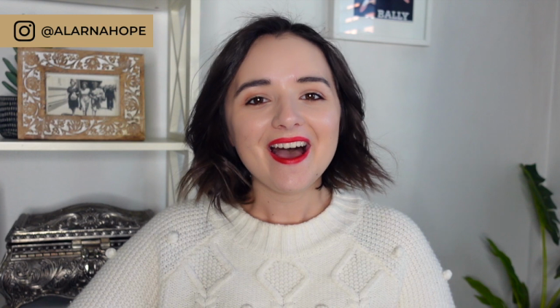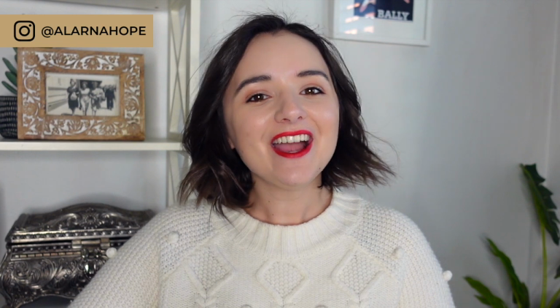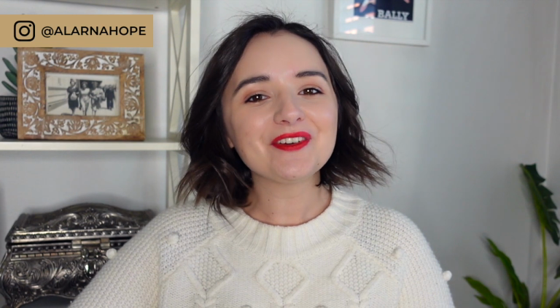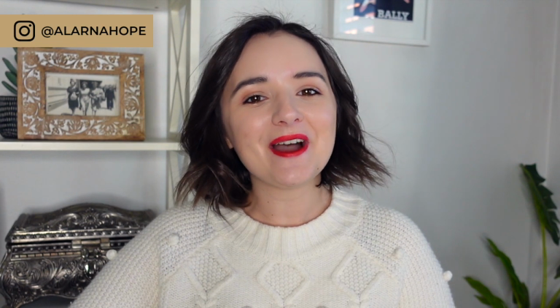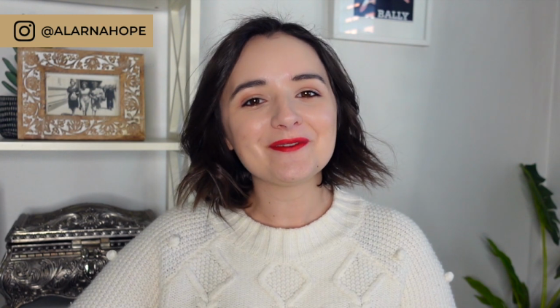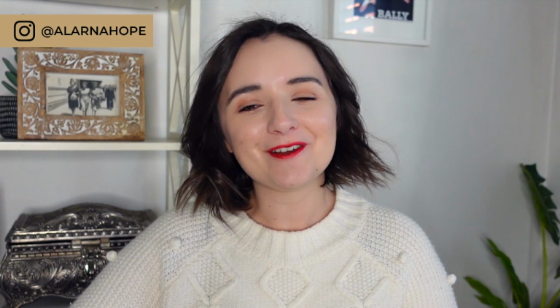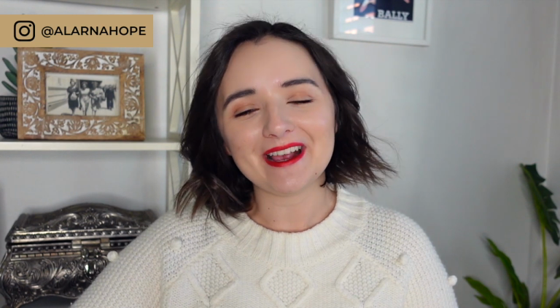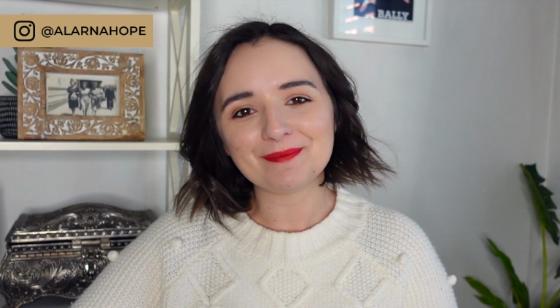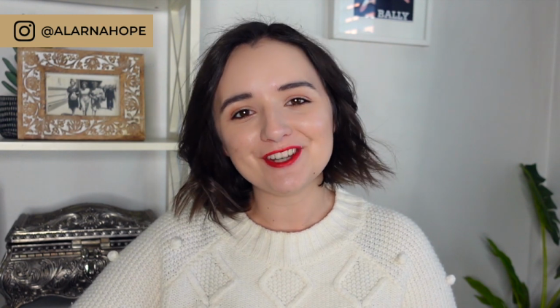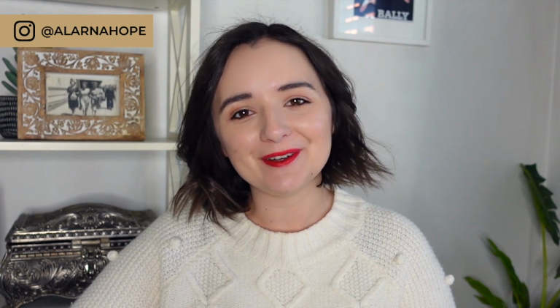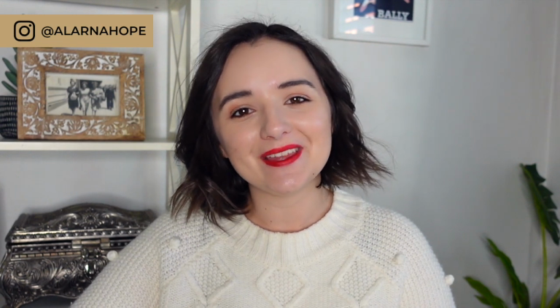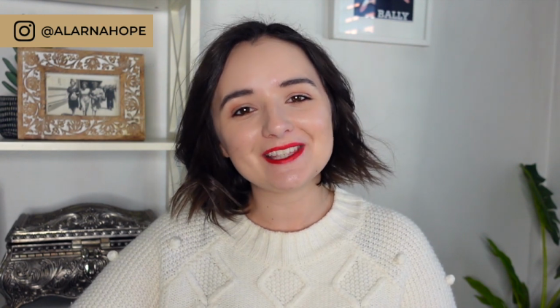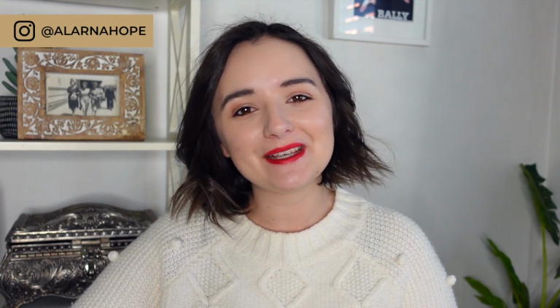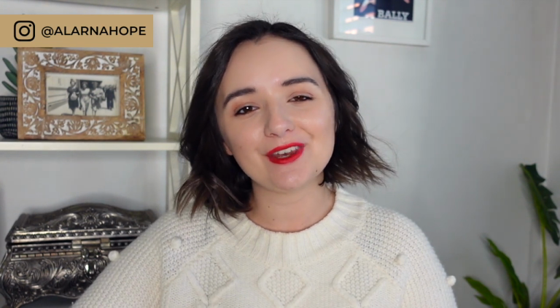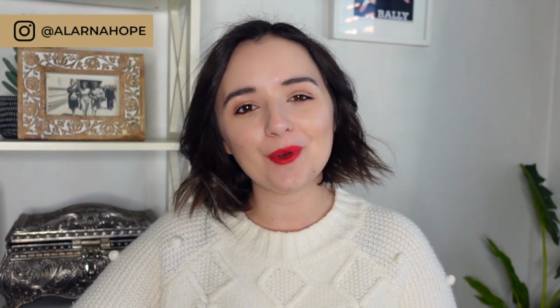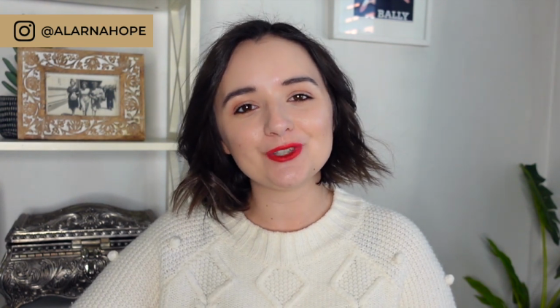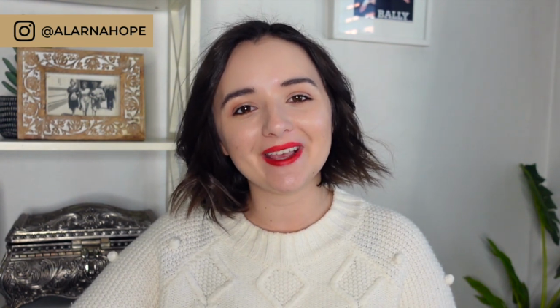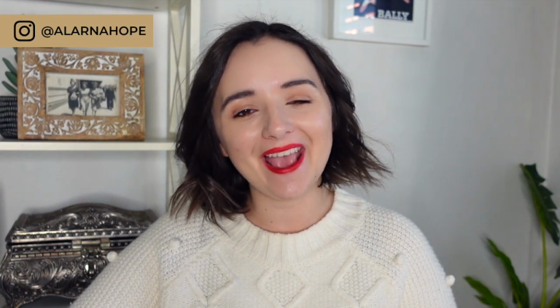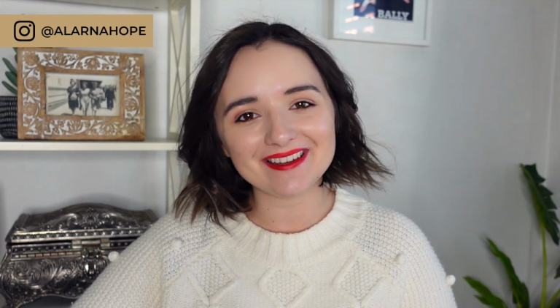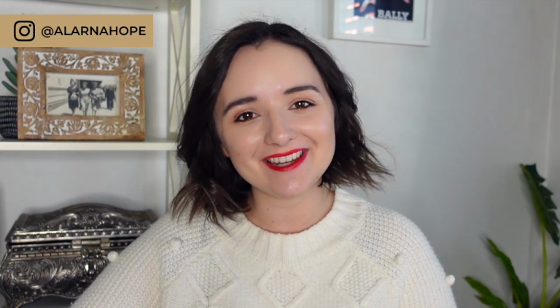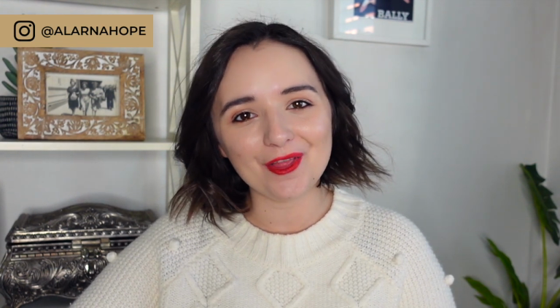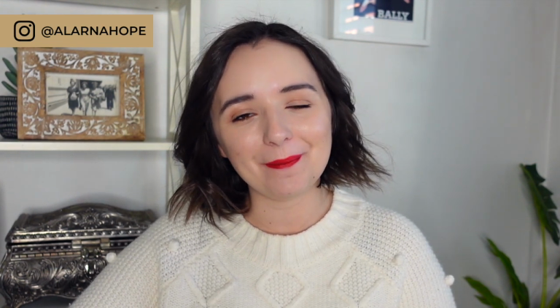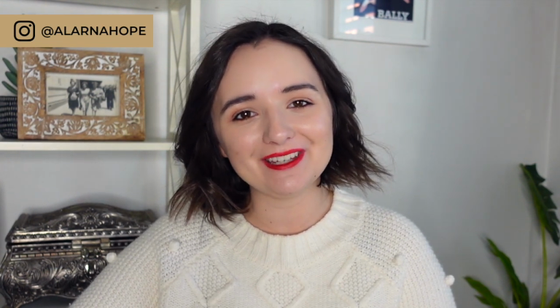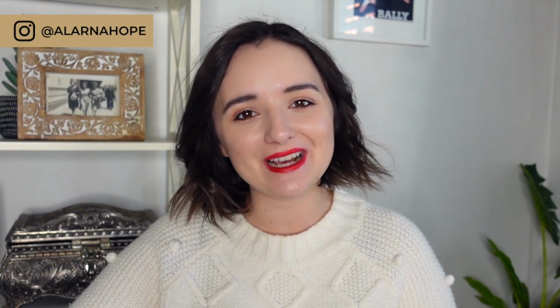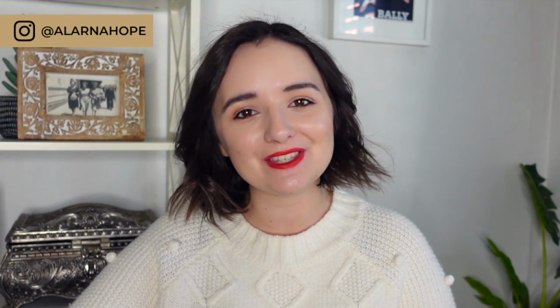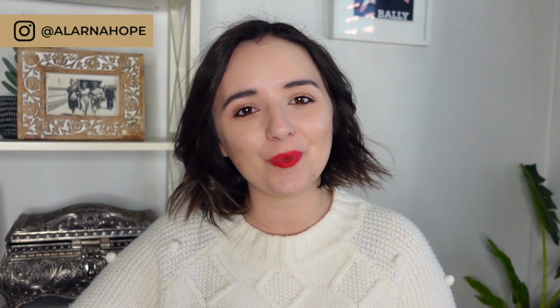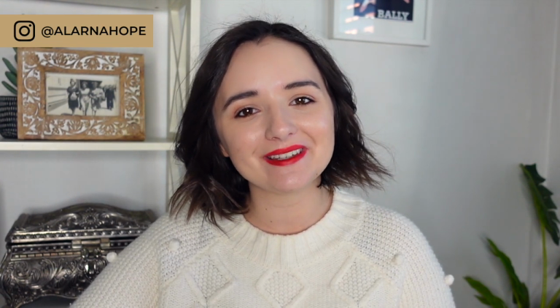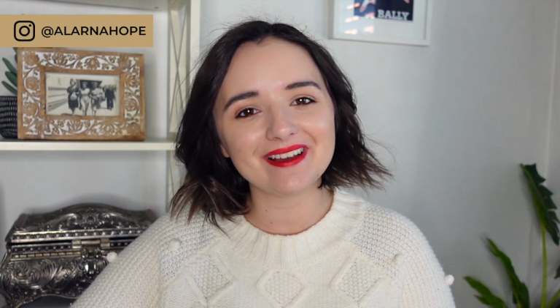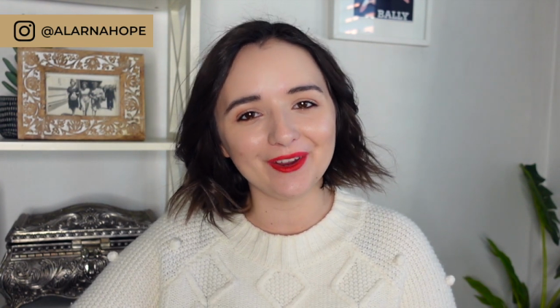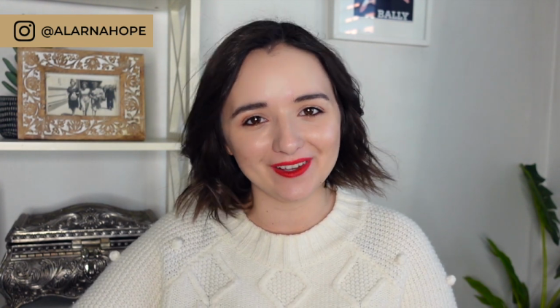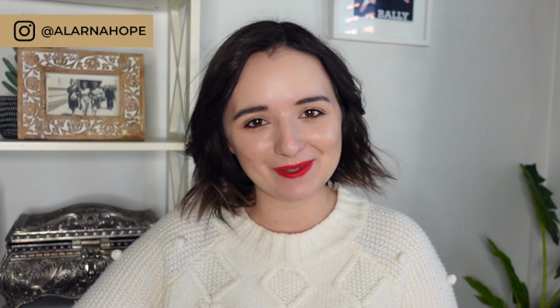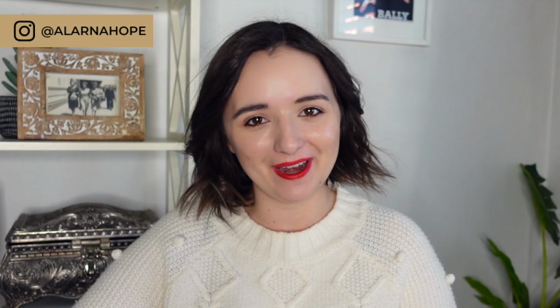Hi everyone and welcome back to my channel. In this week's video we're talking how to style the midi dress for winter and early spring.